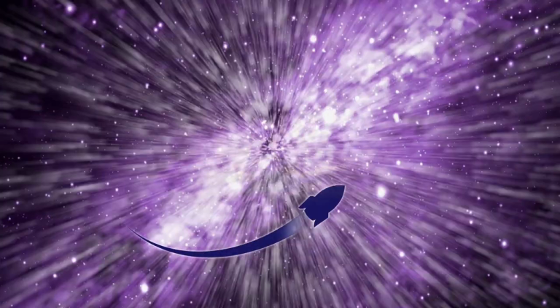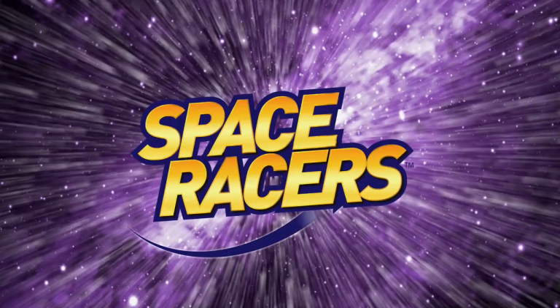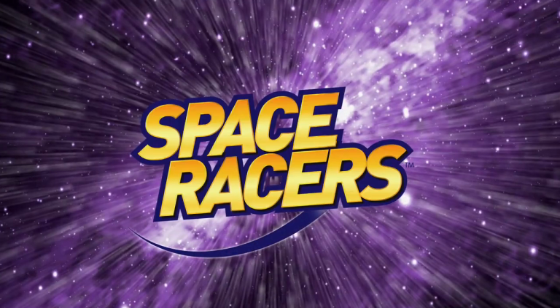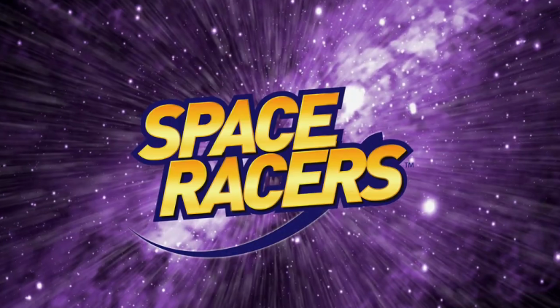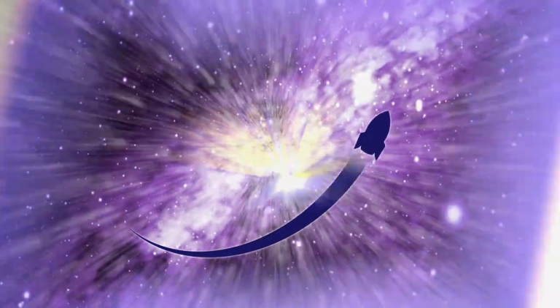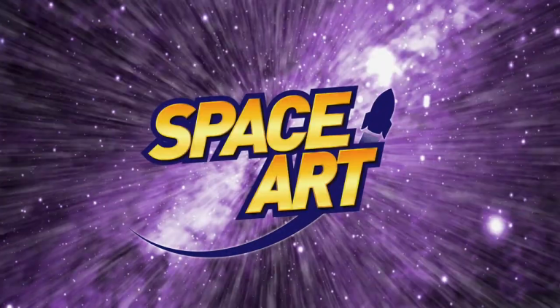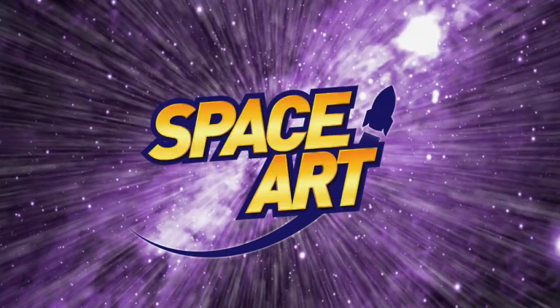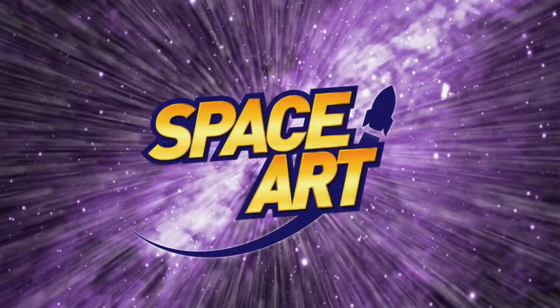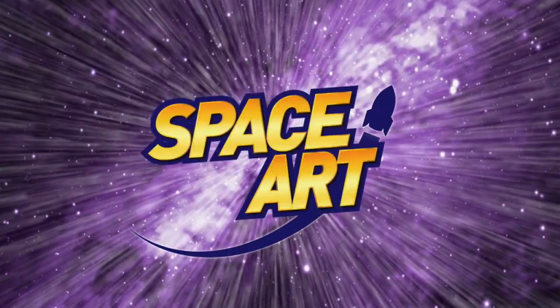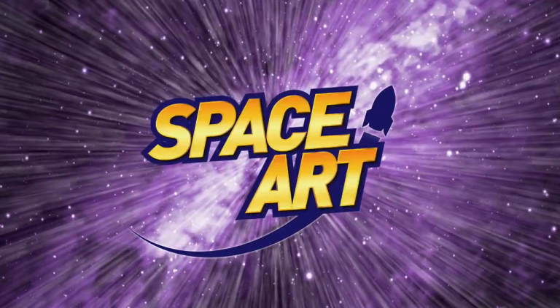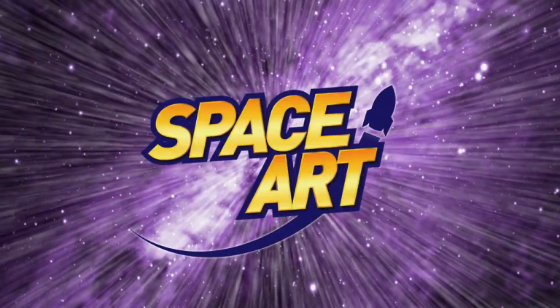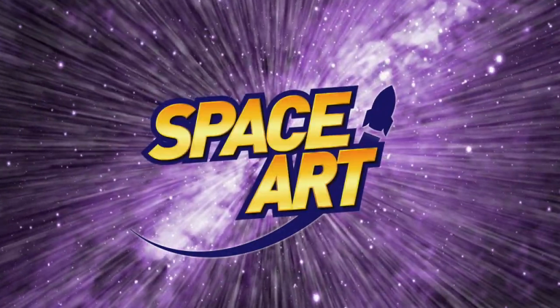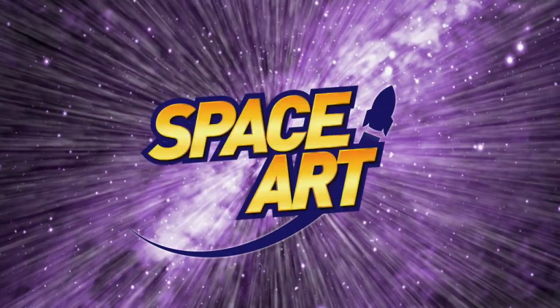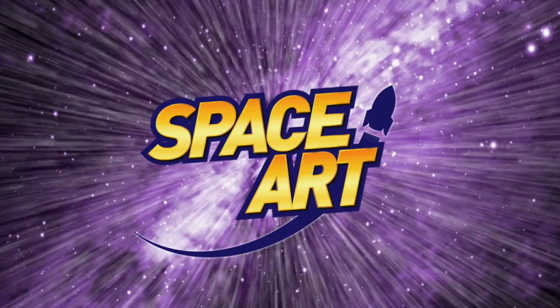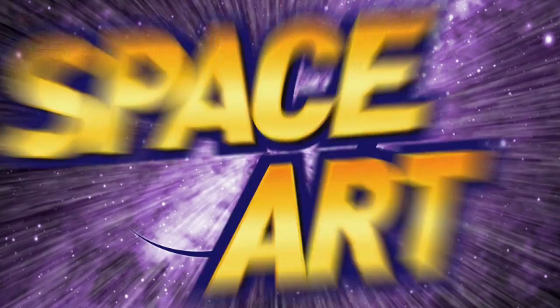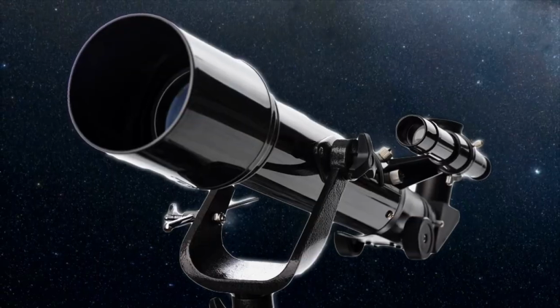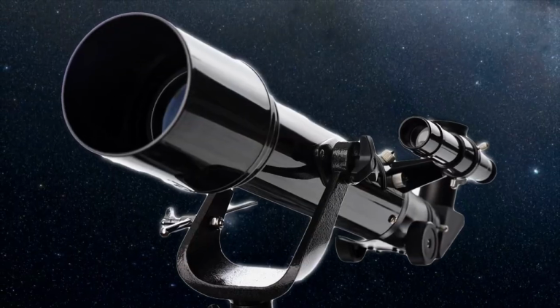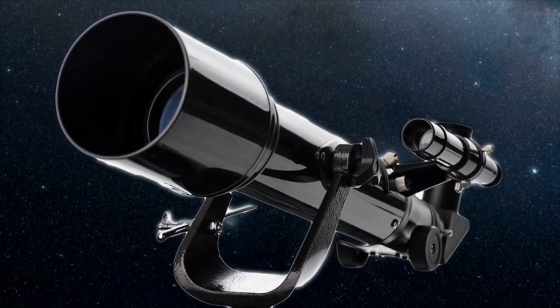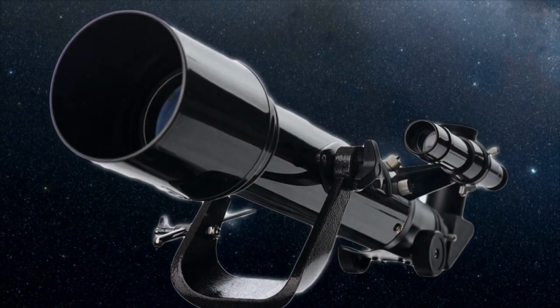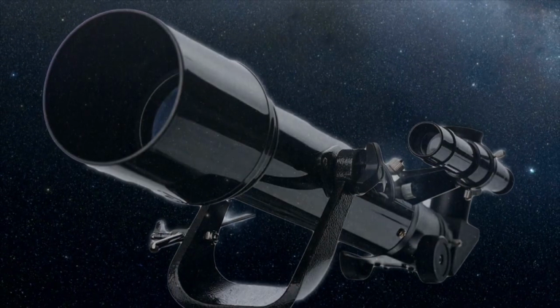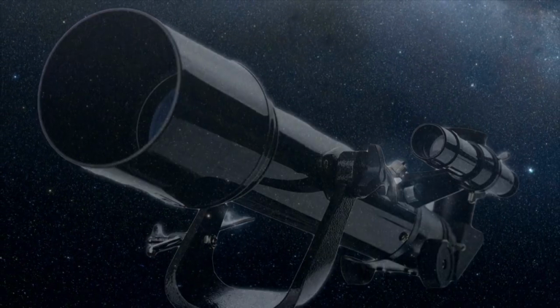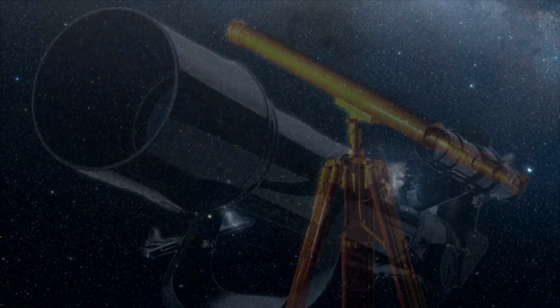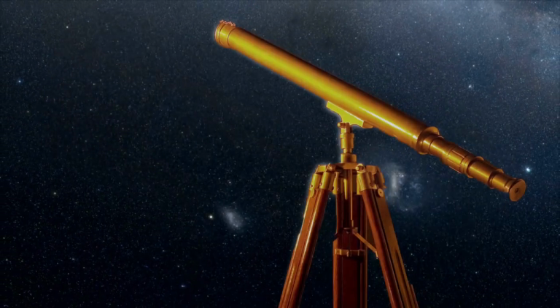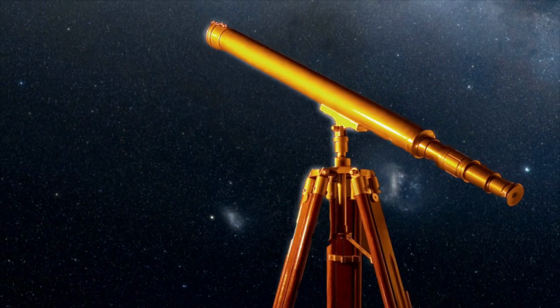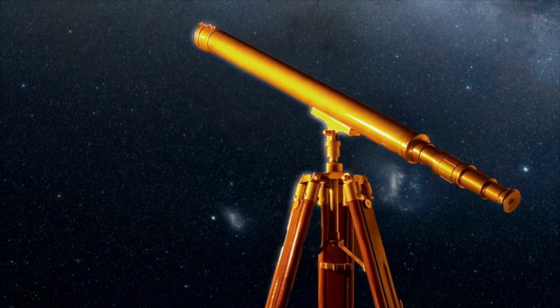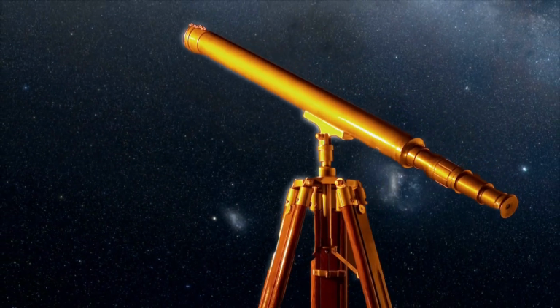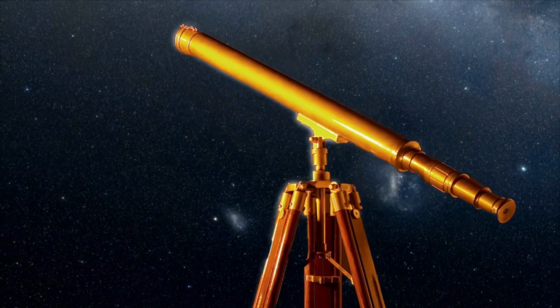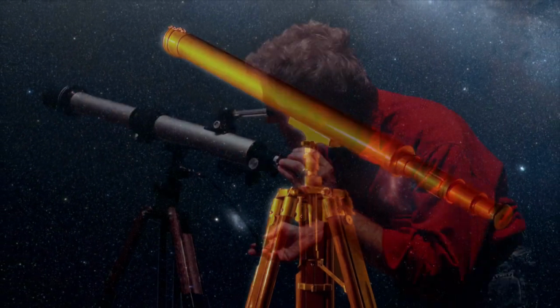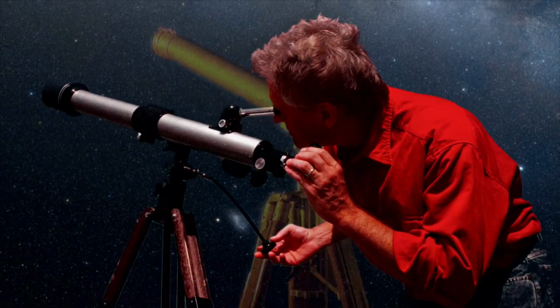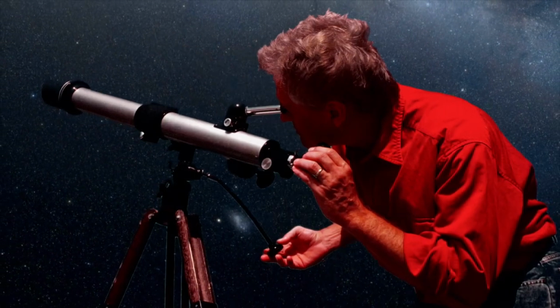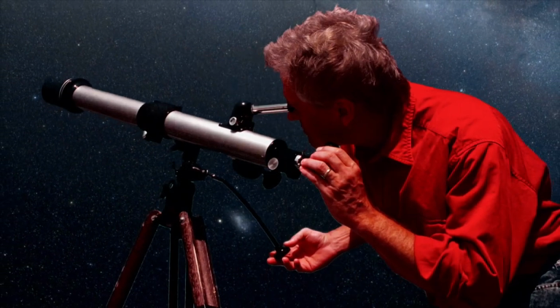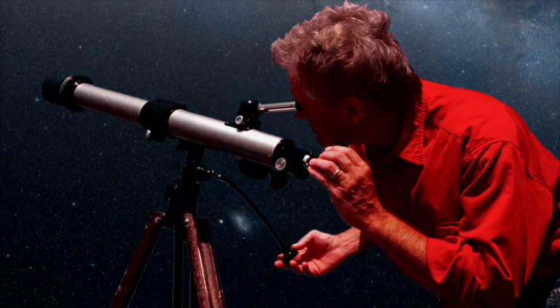Space Racers Space Art! Hi kids! Today we're going to make a telescope.